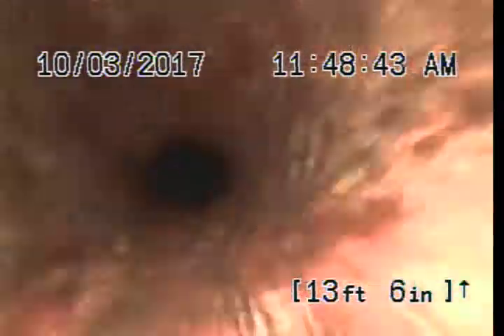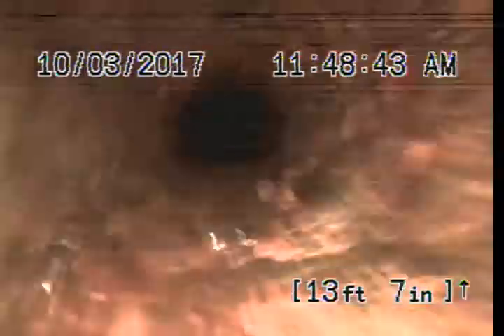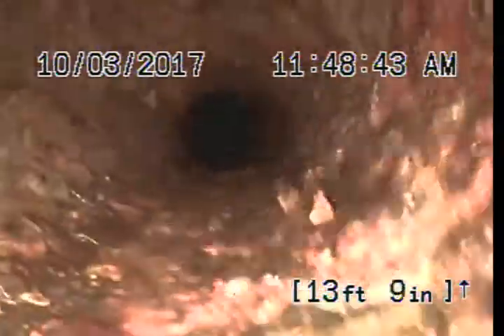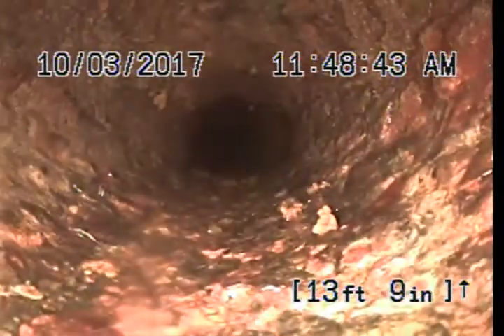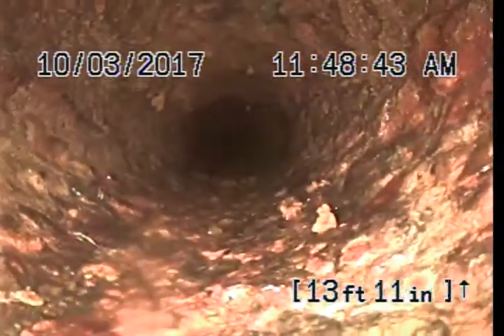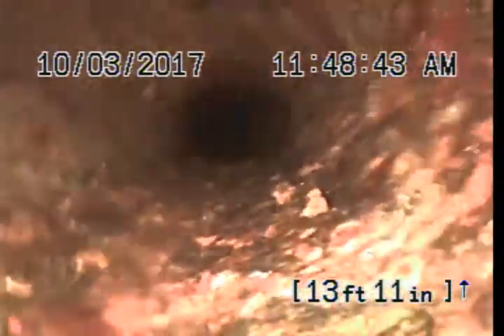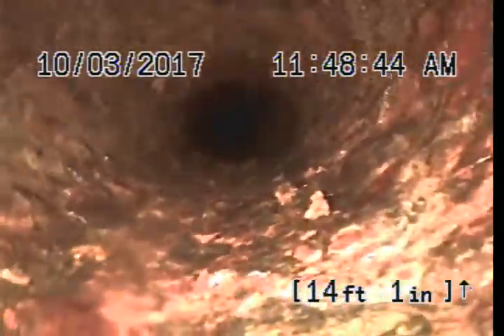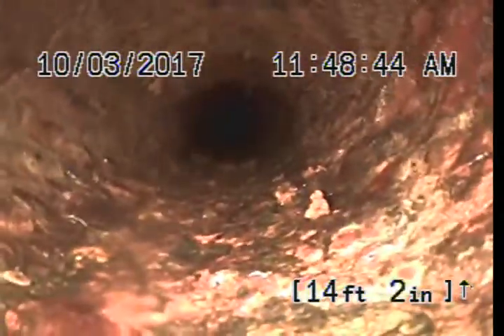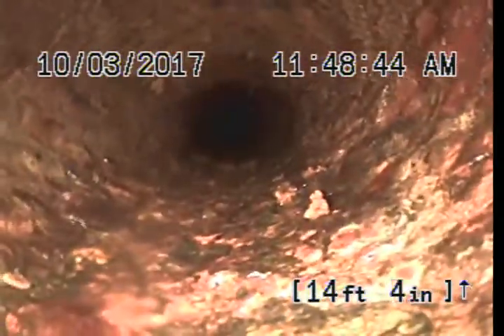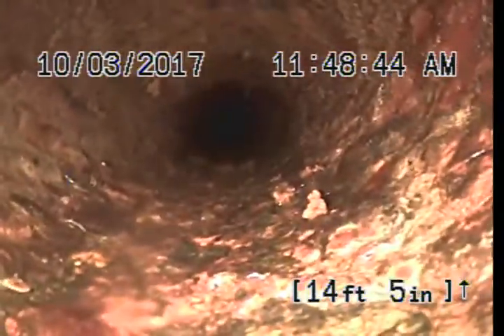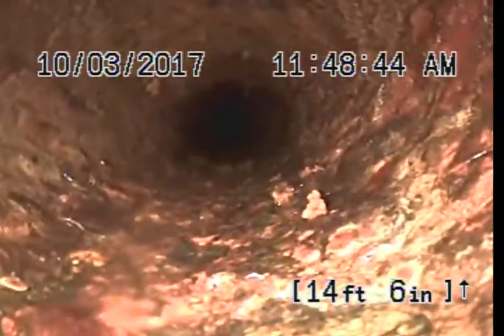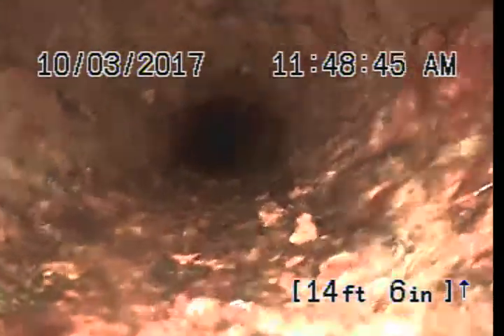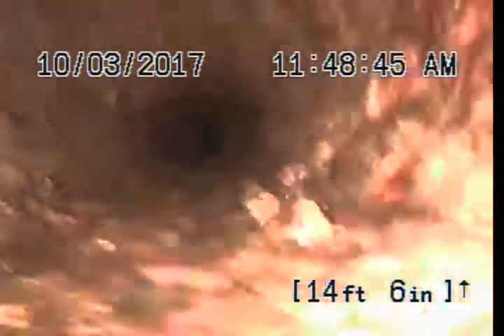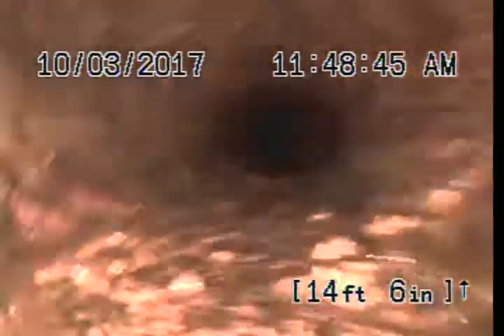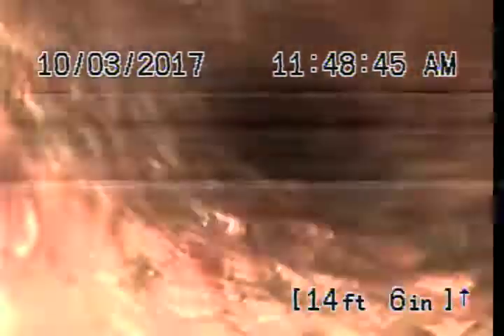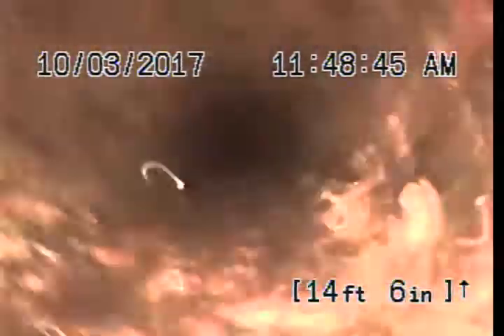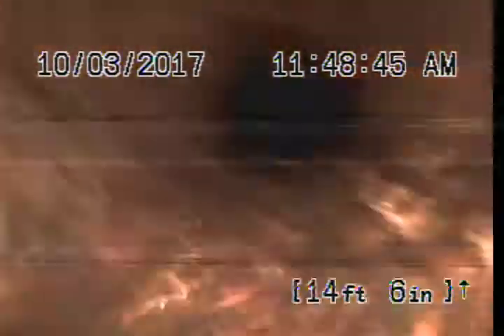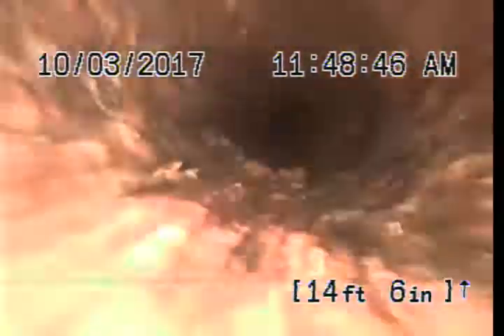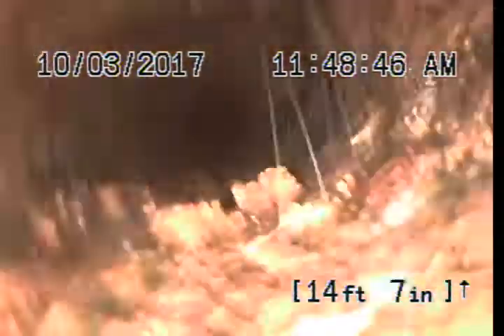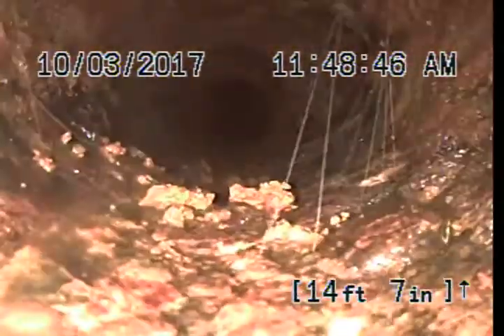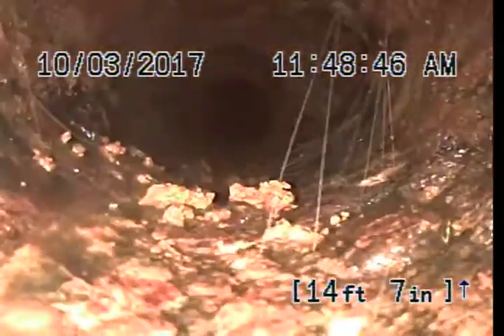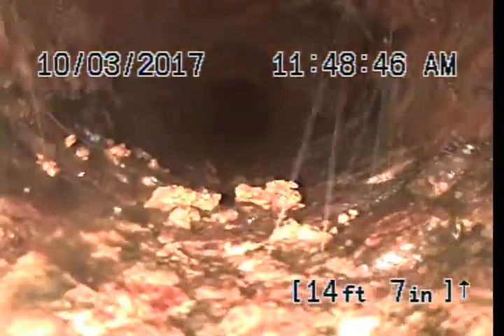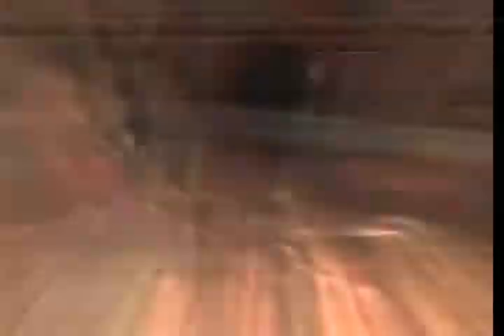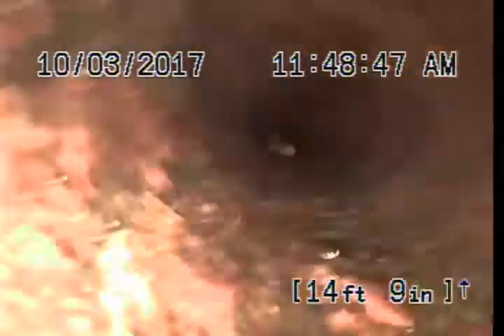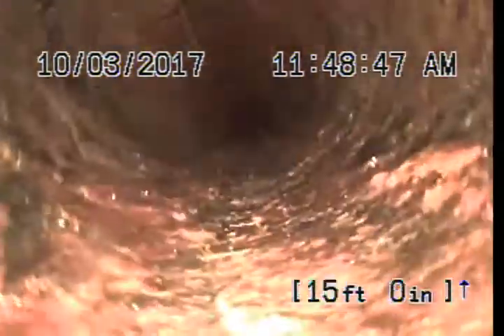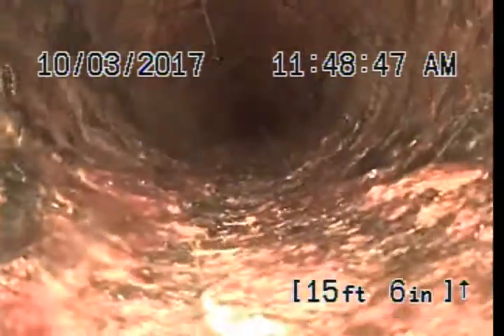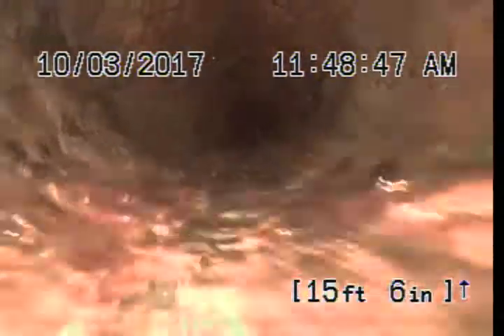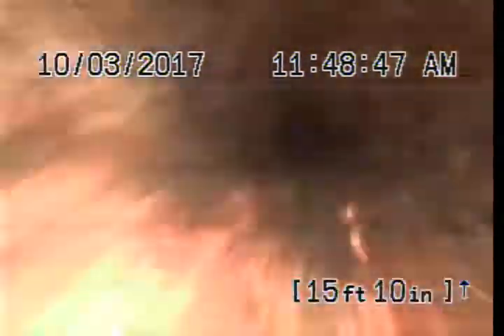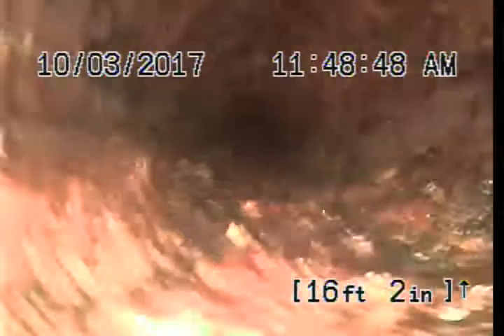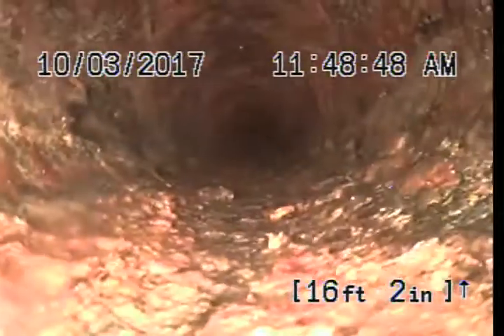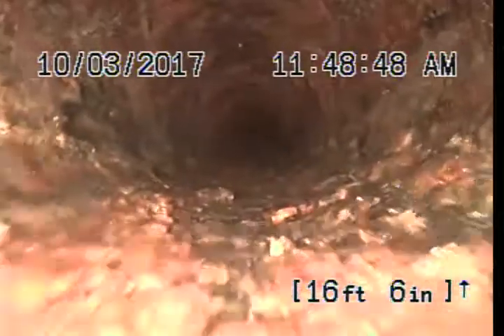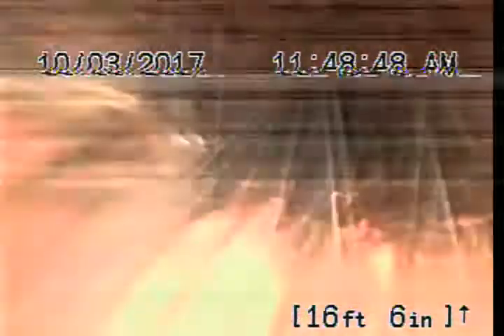Now we are in the main sewer line. We are going to cast iron.